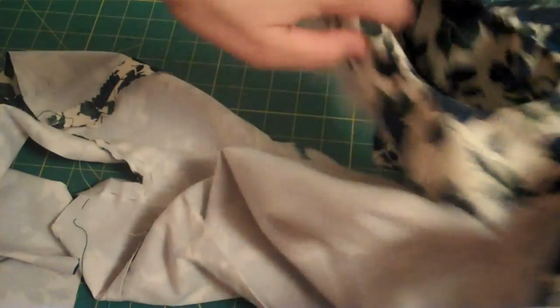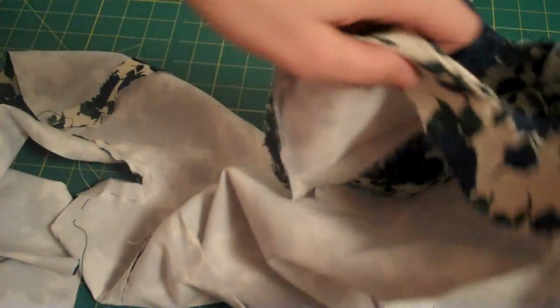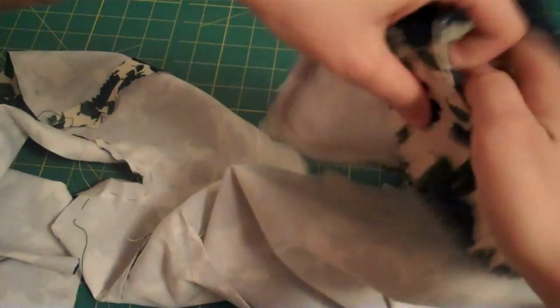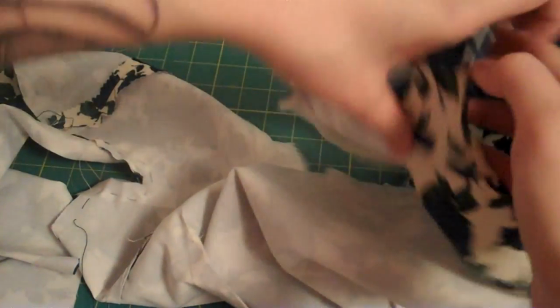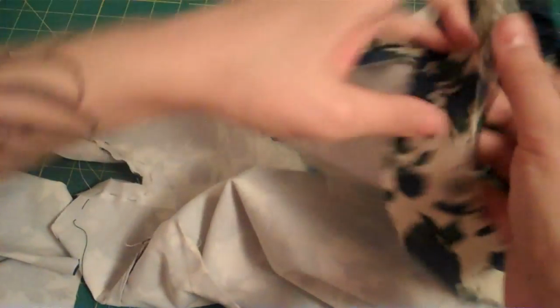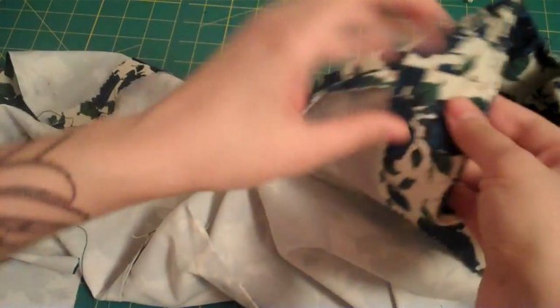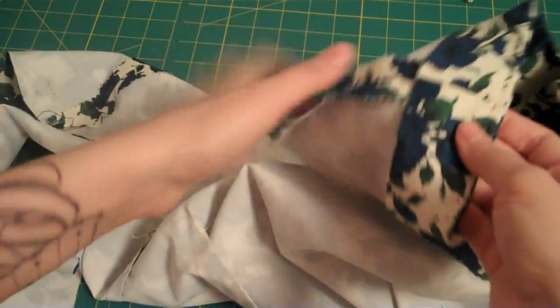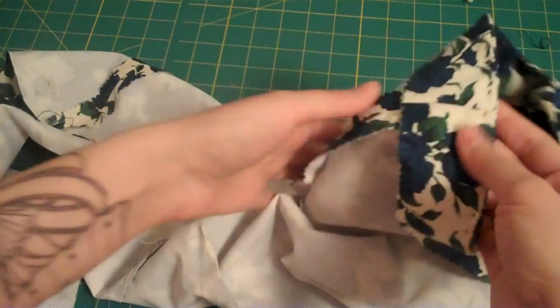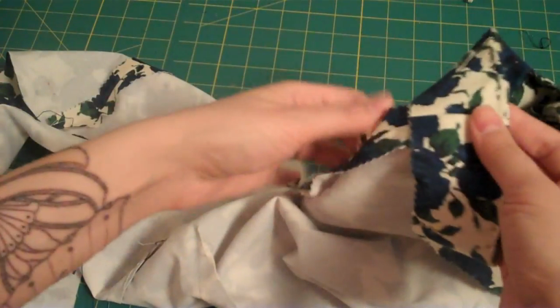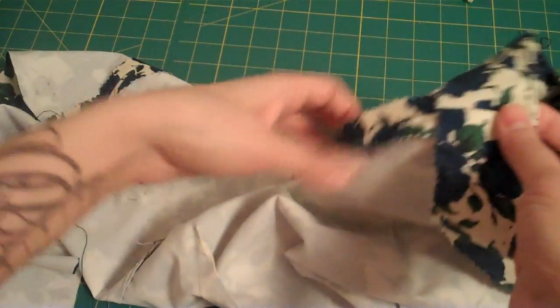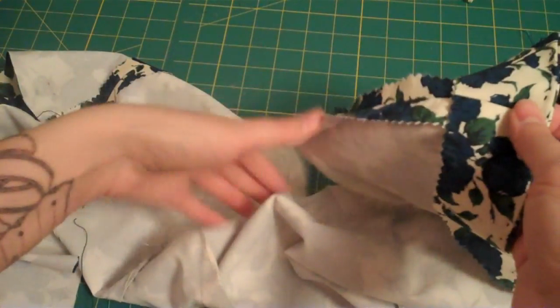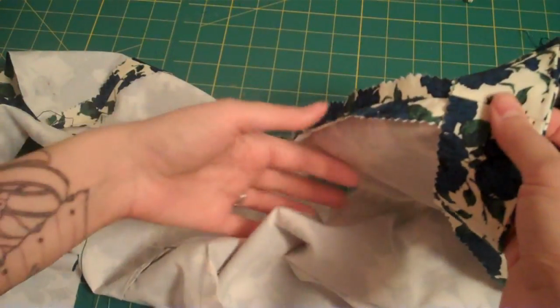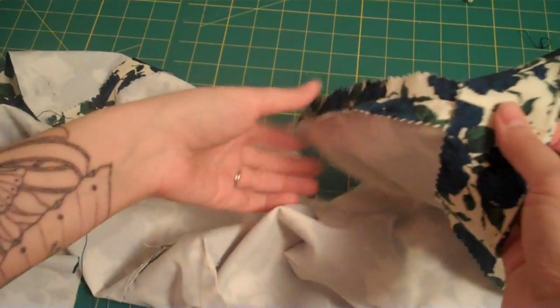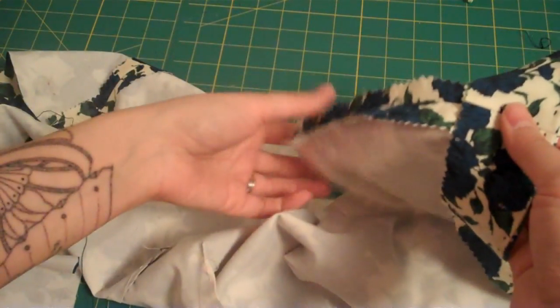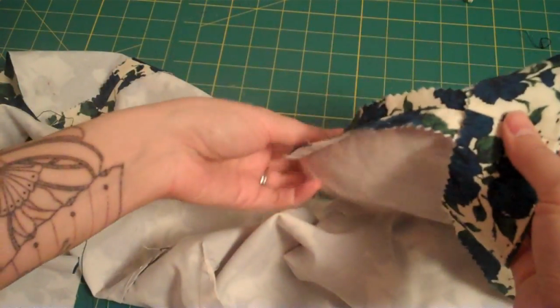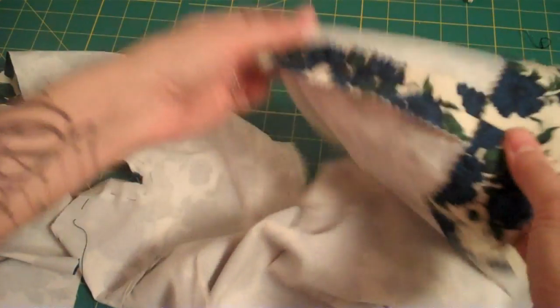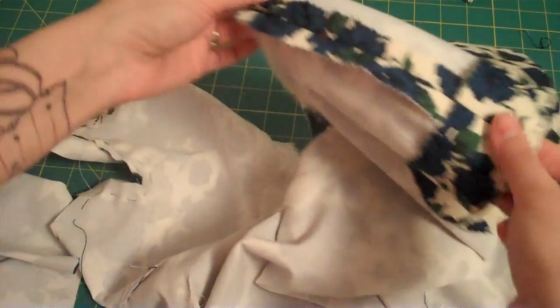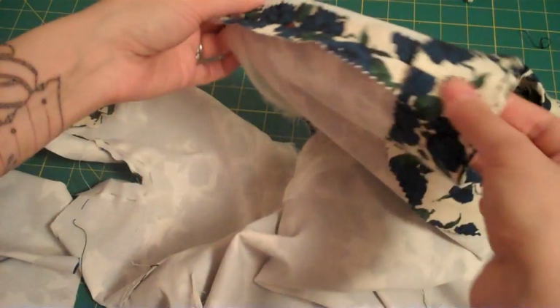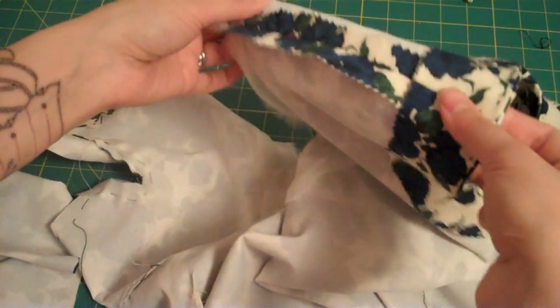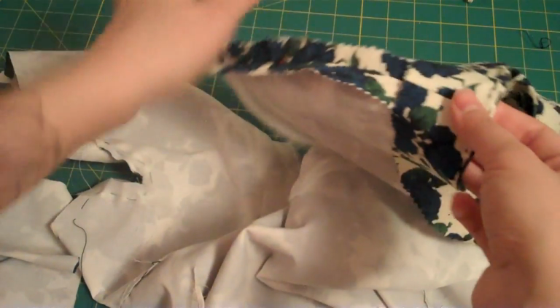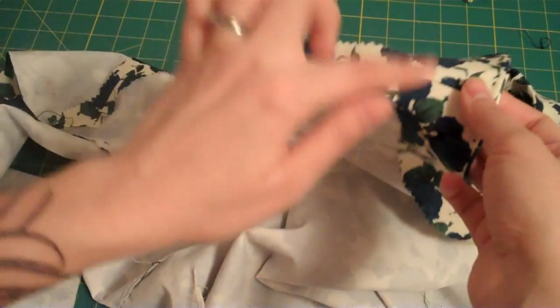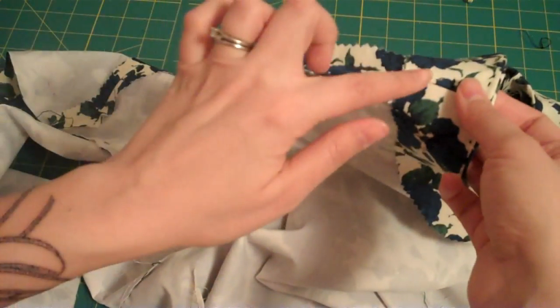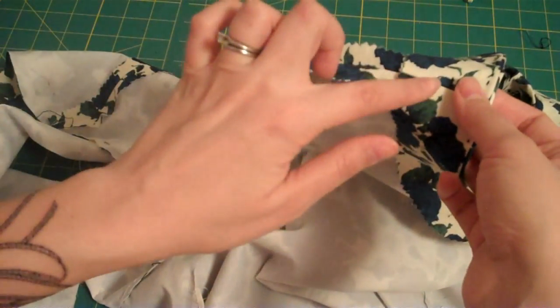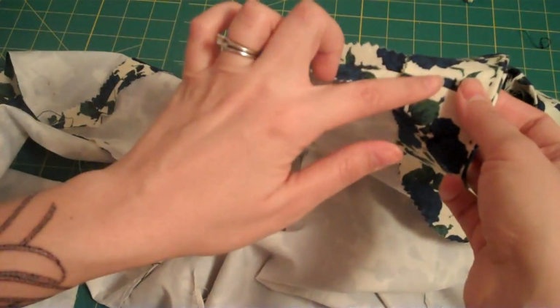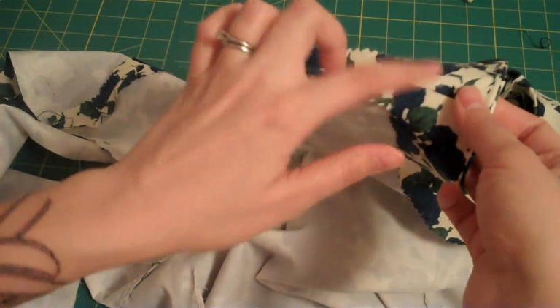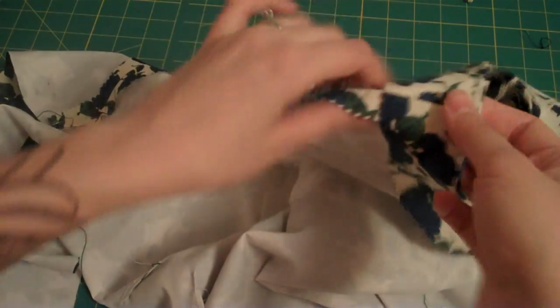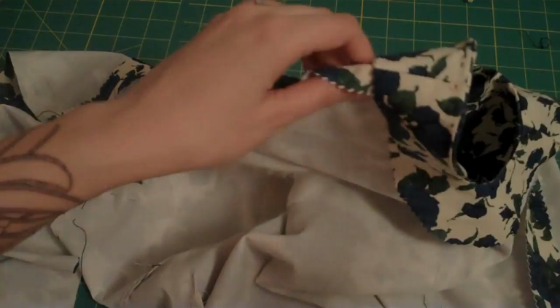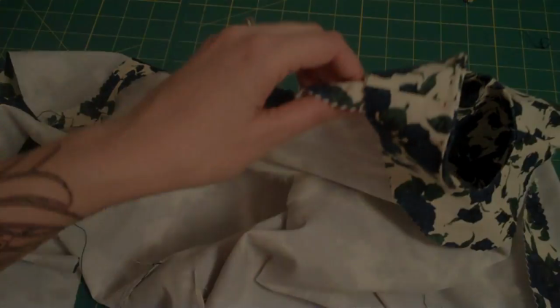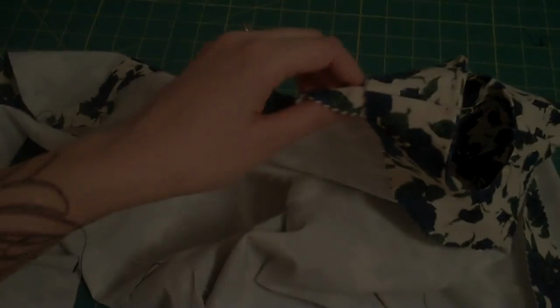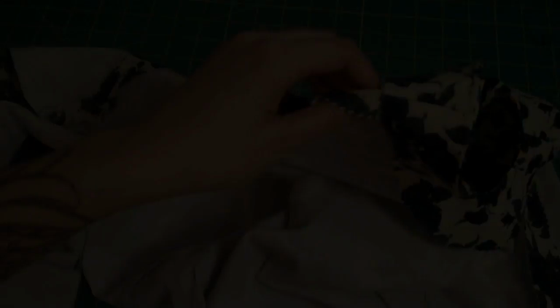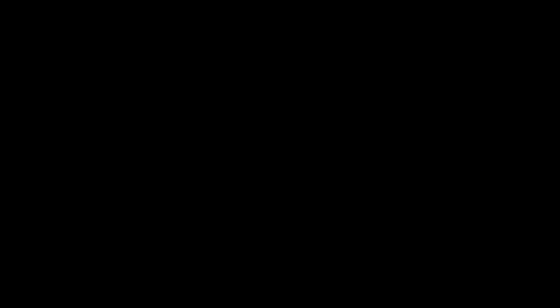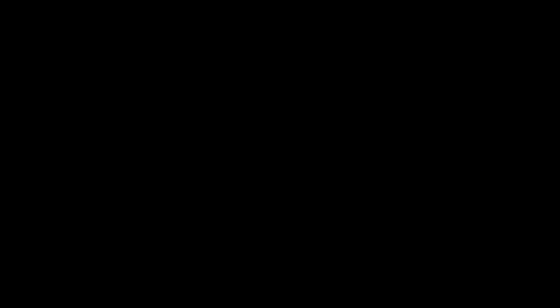And now it's permanently tacked onto the side seam there, and I'm going to do the same thing at the shoulder seam, right here.